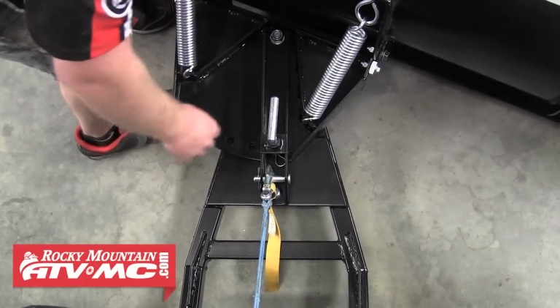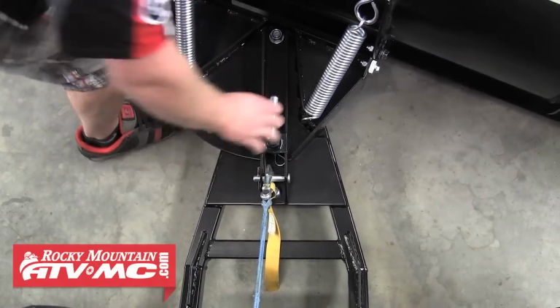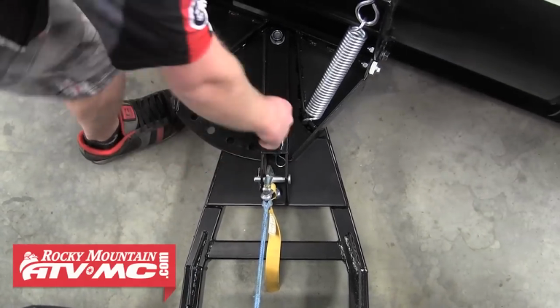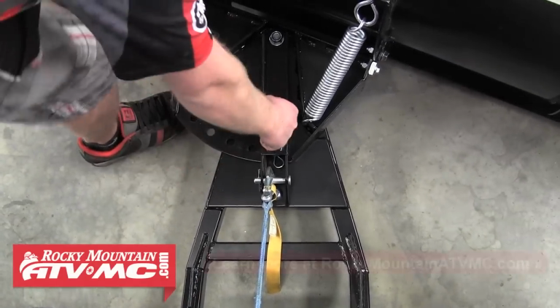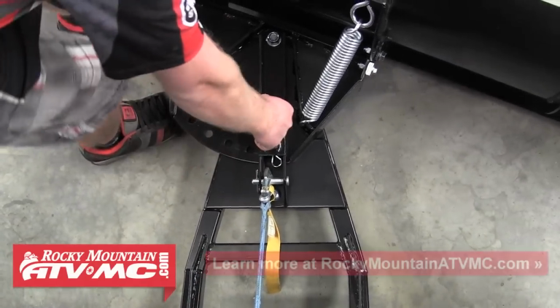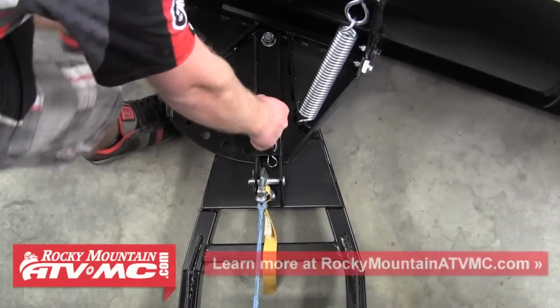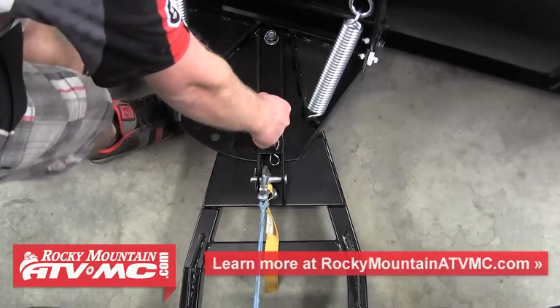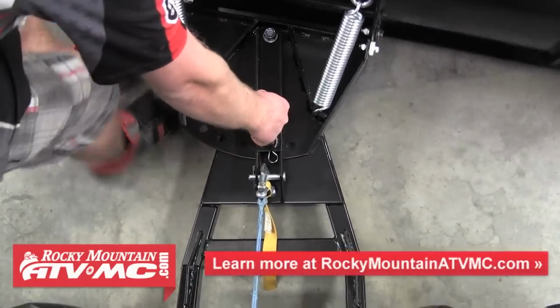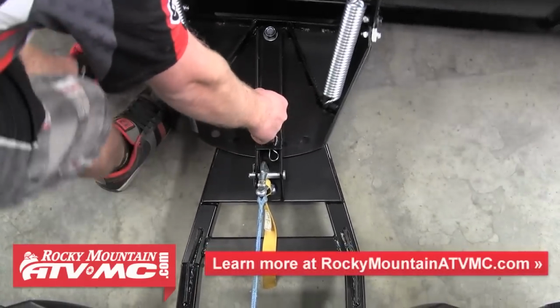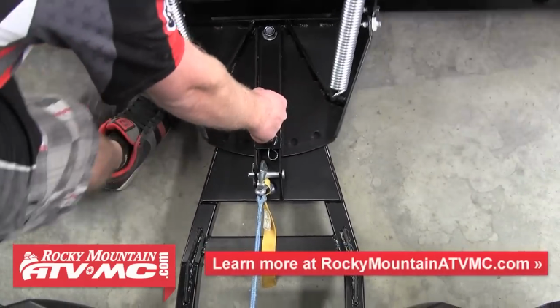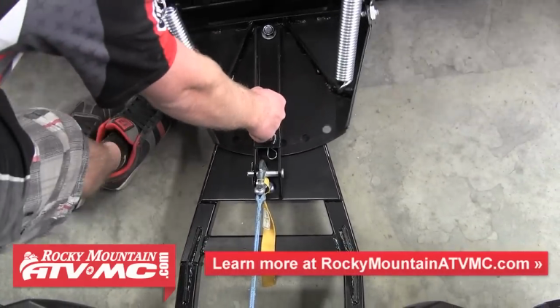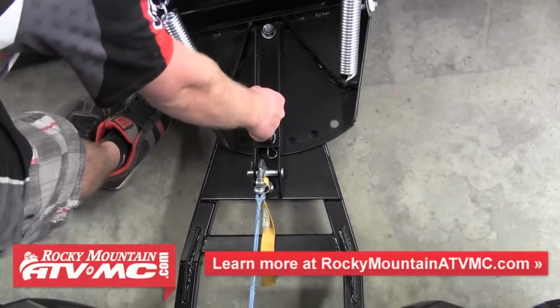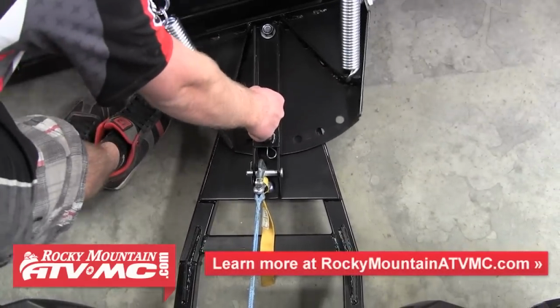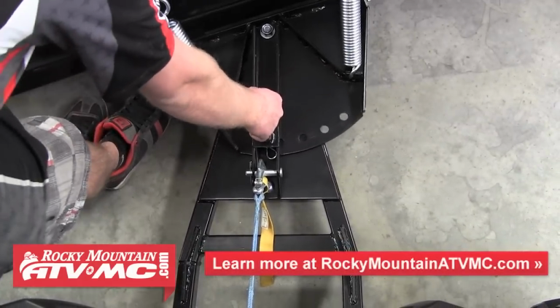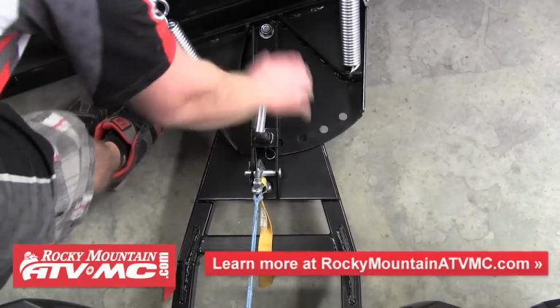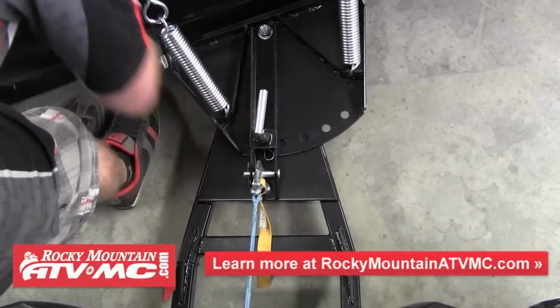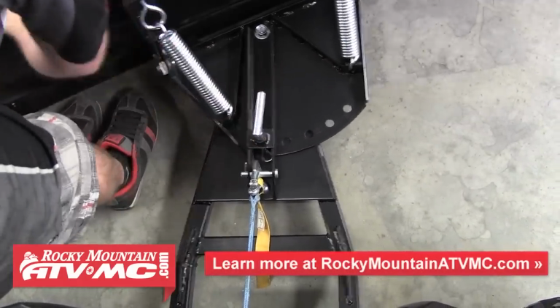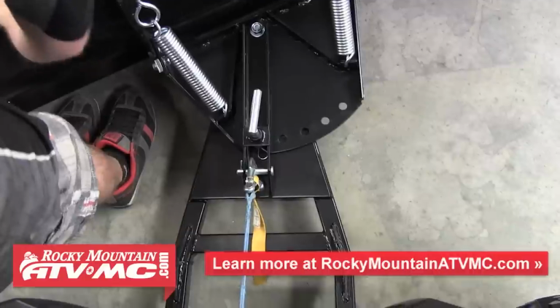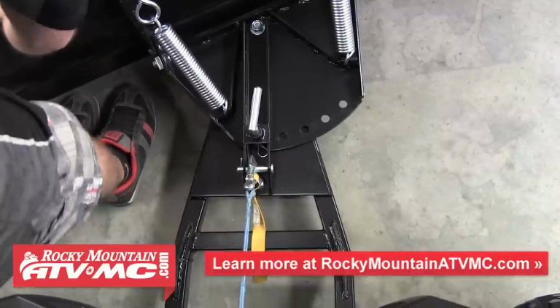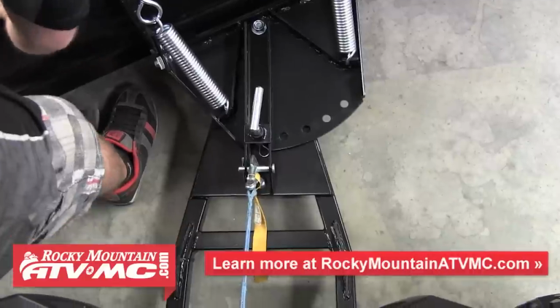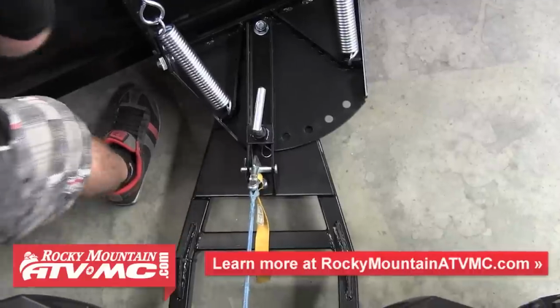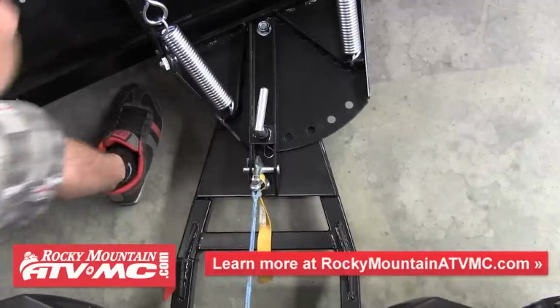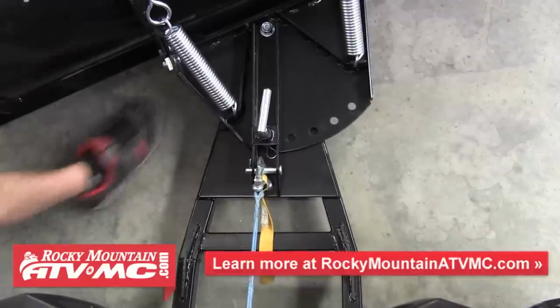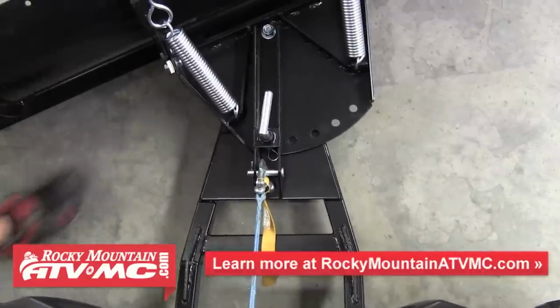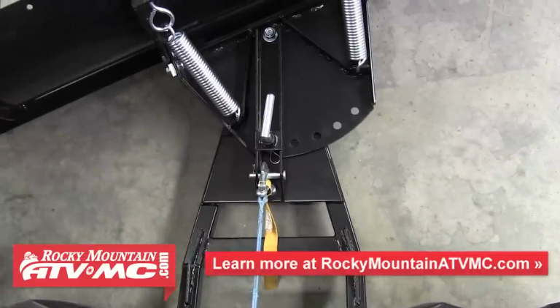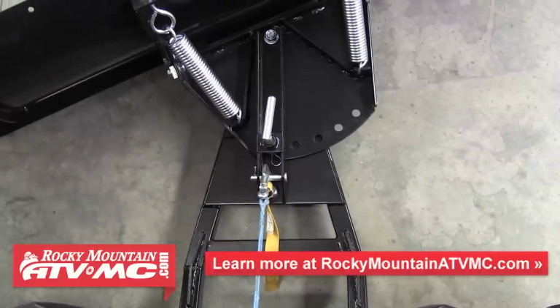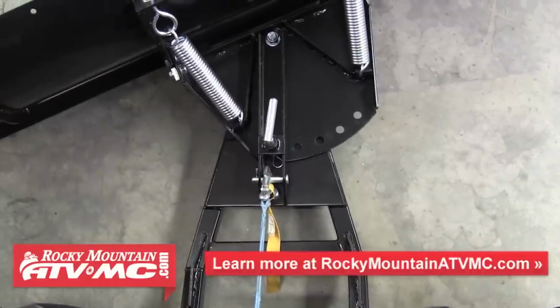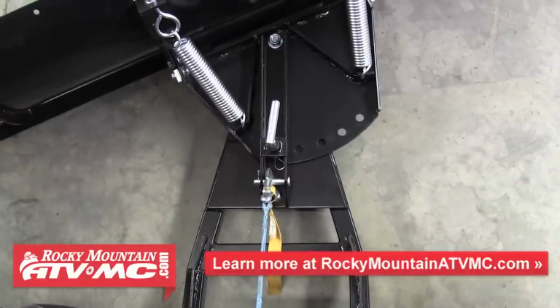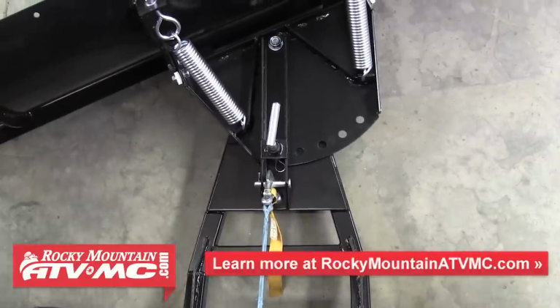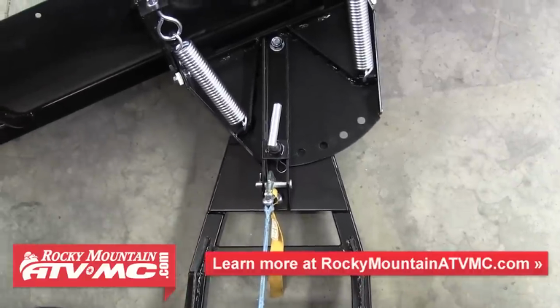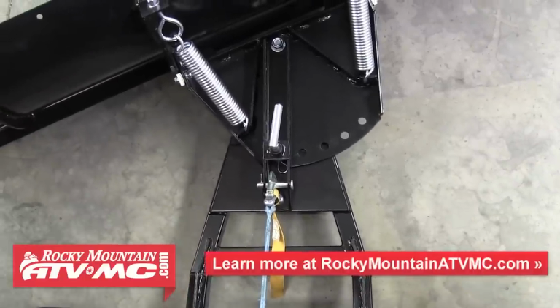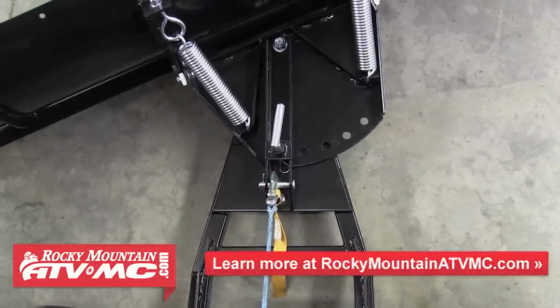With the plow slightly raised, to change the angle of the blade simply pull up on the L-bracket and rotate the blade to the desired position. And now you're ready to plow.